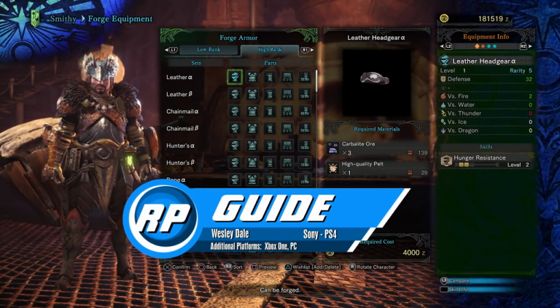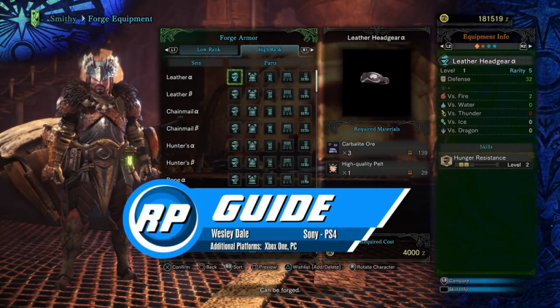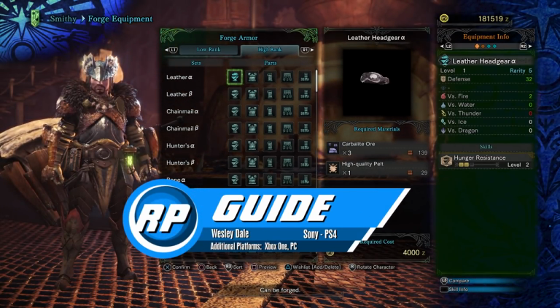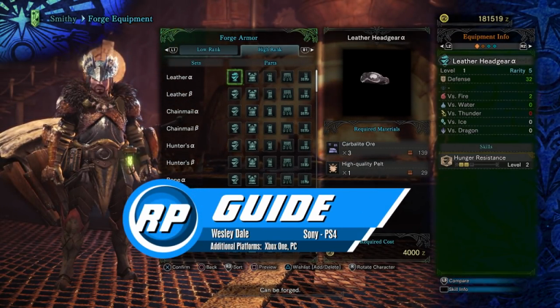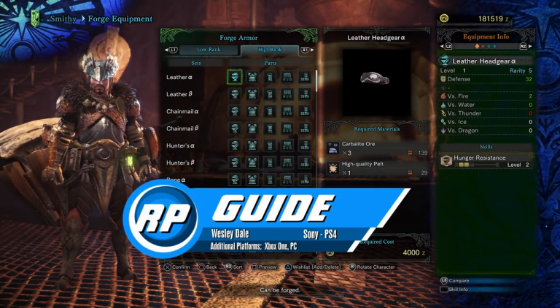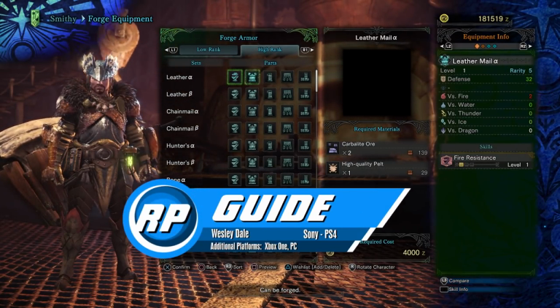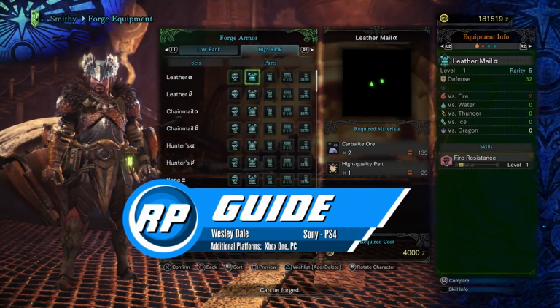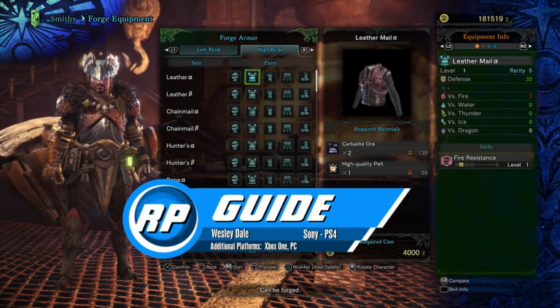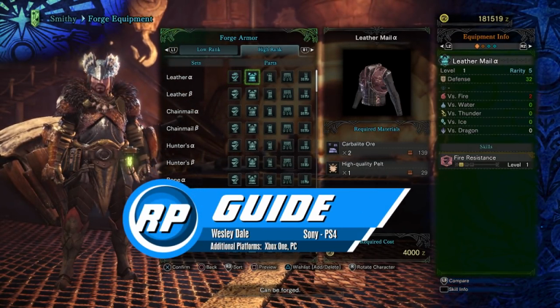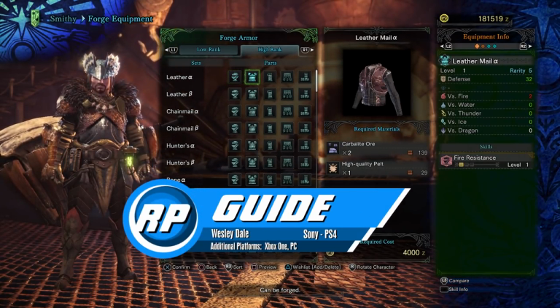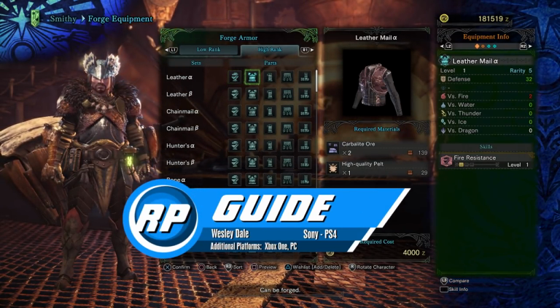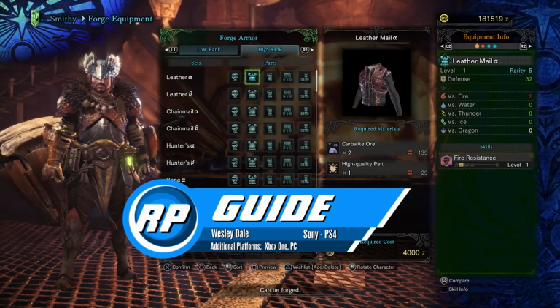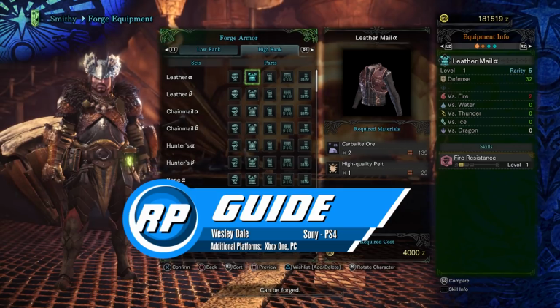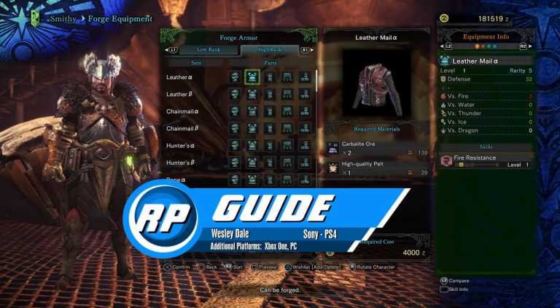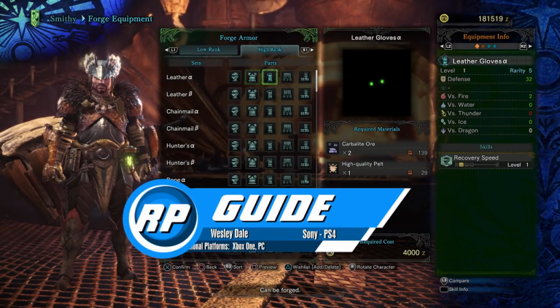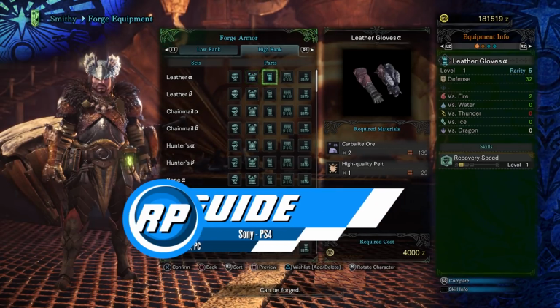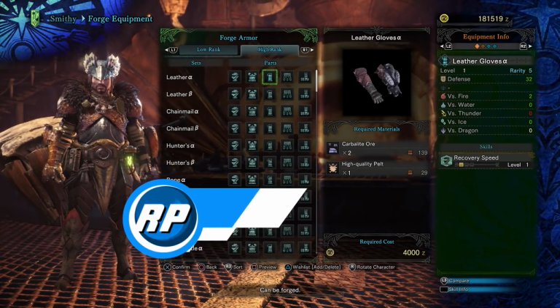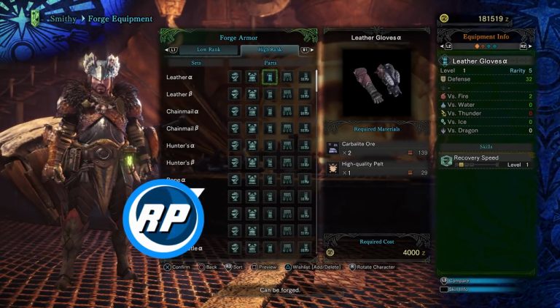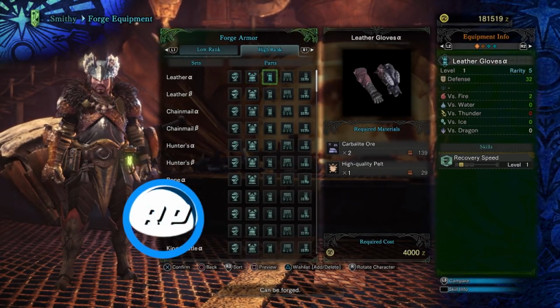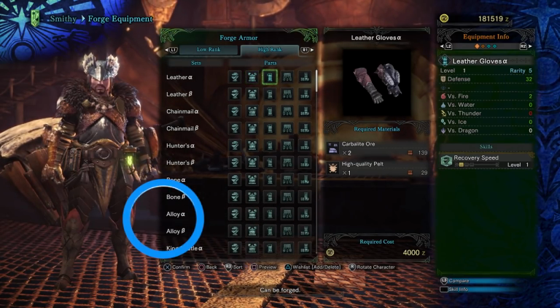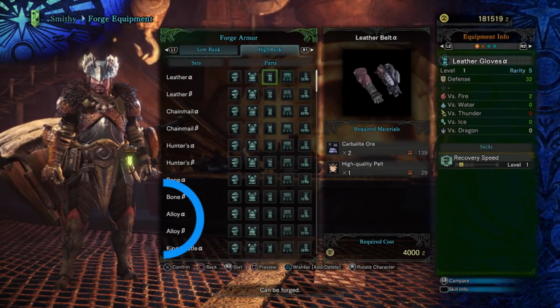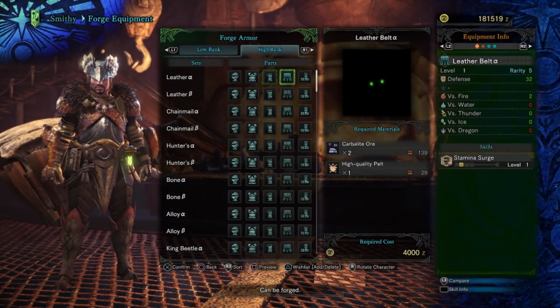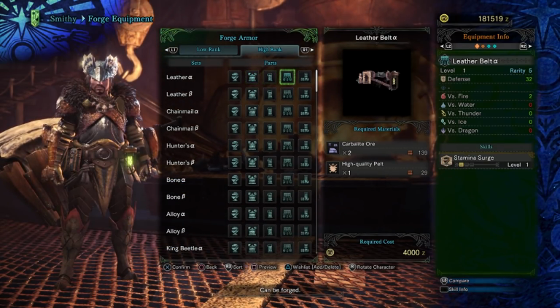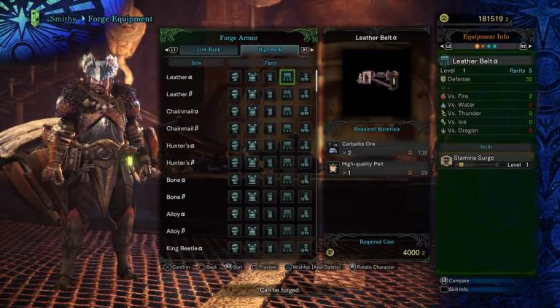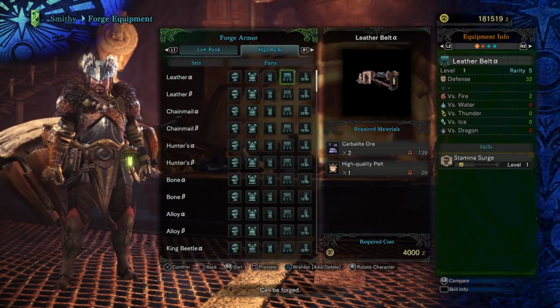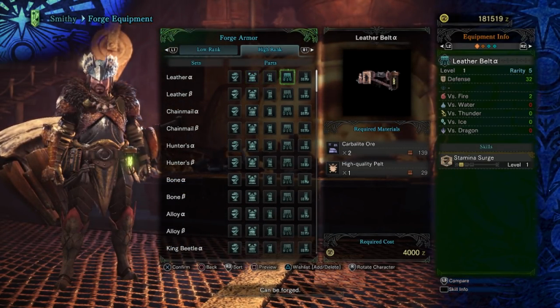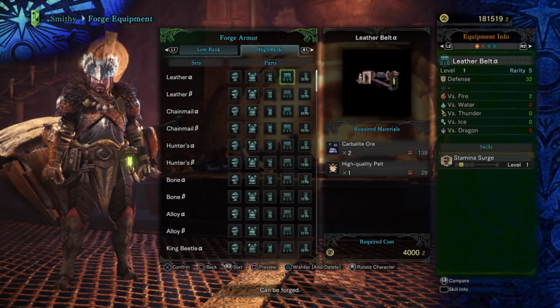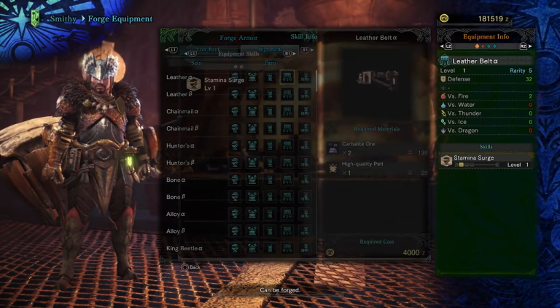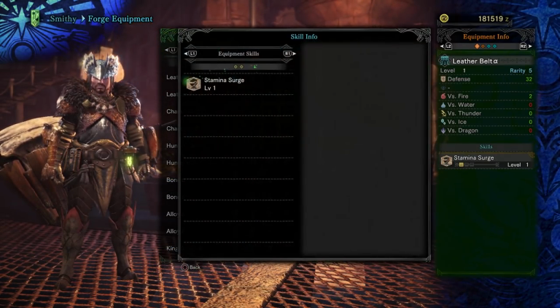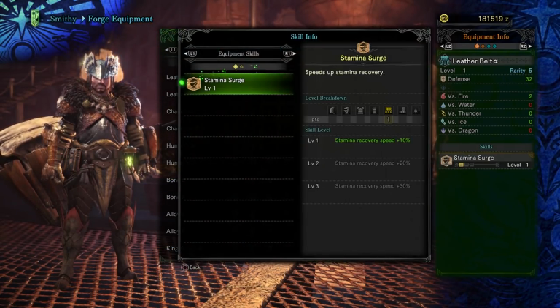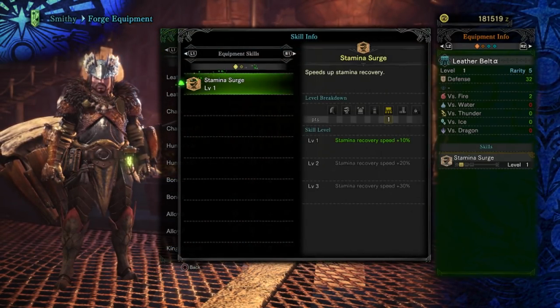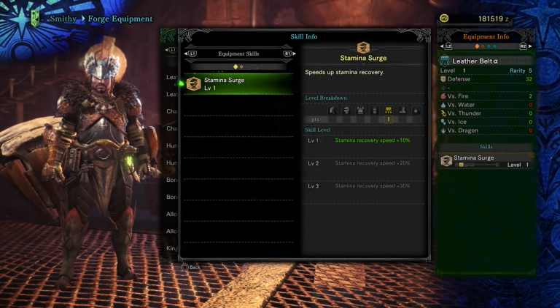When it comes to armor in Monster Hunter, defenses and resistances are nice, but what you really want are the armor skills.